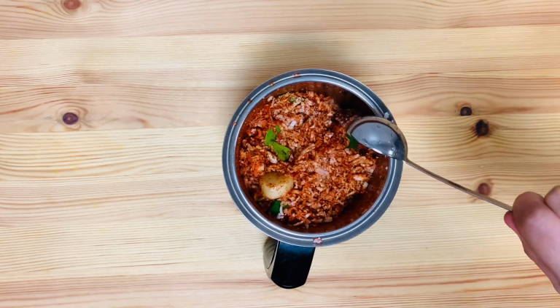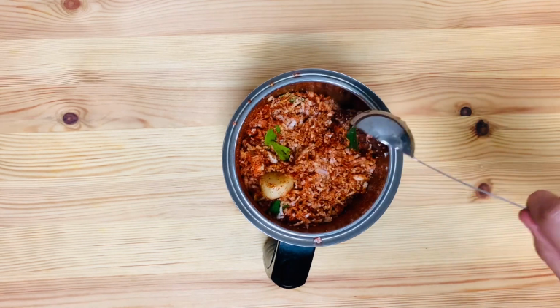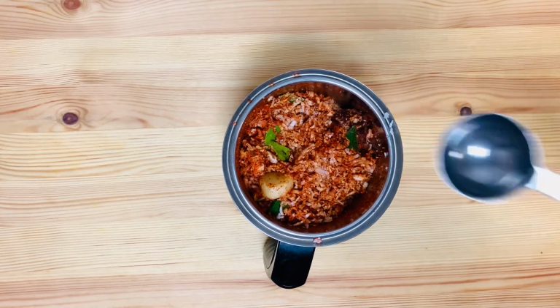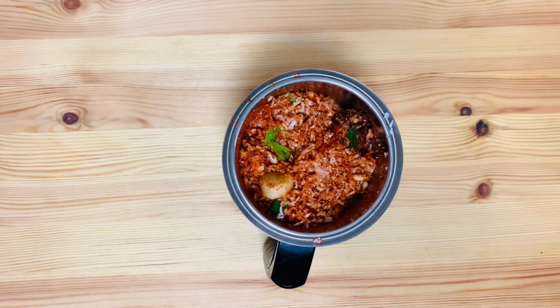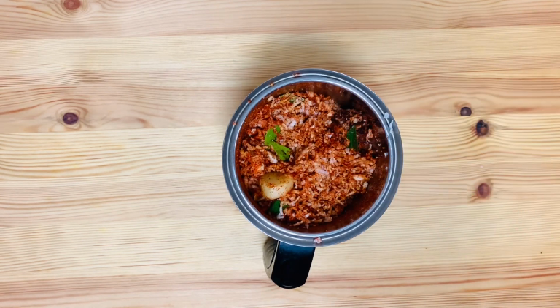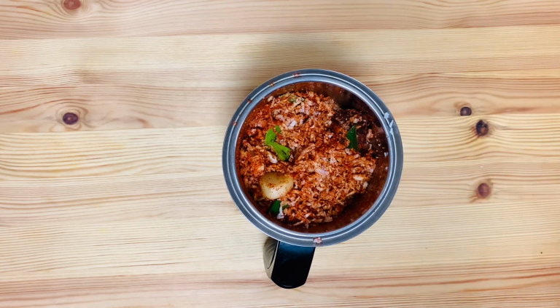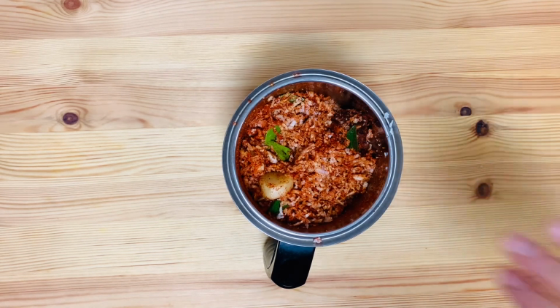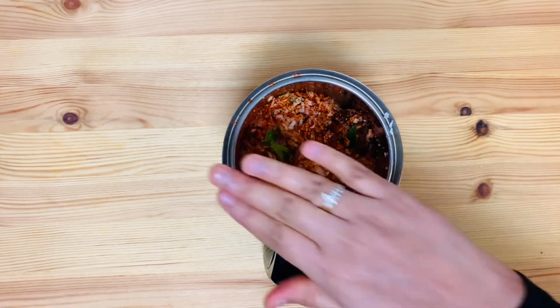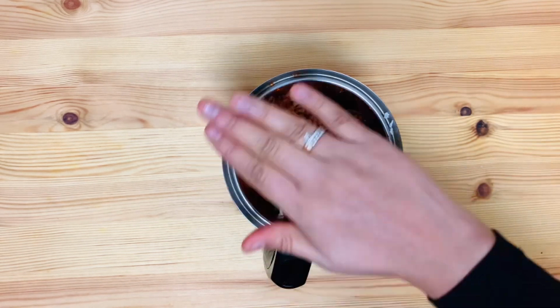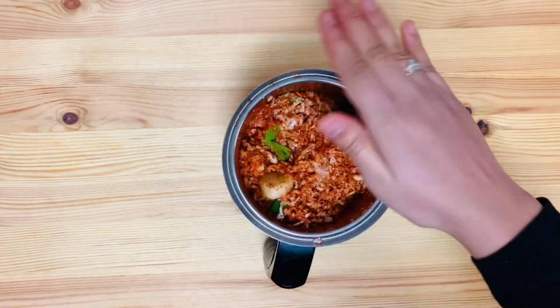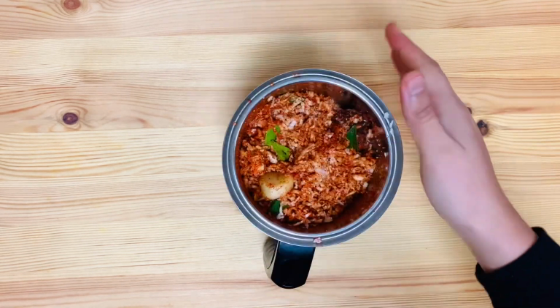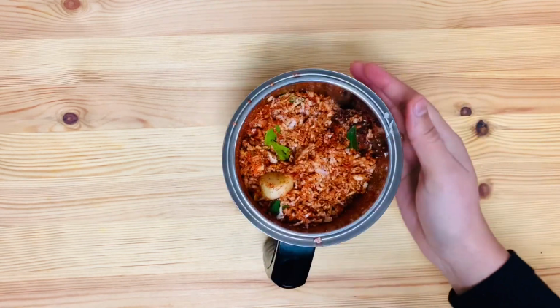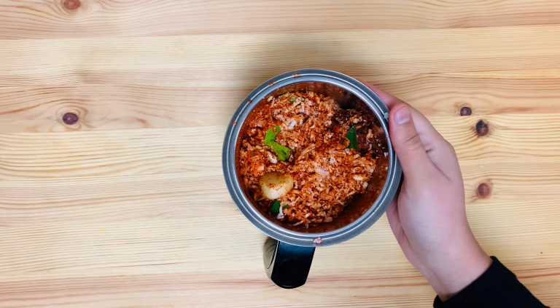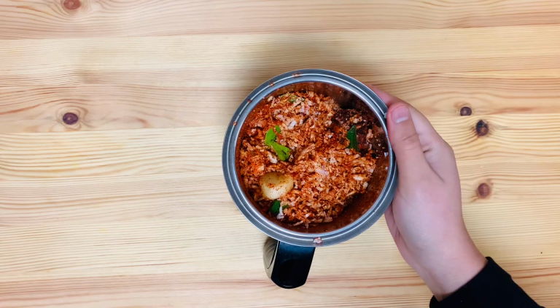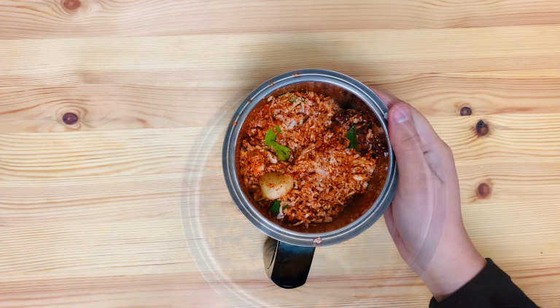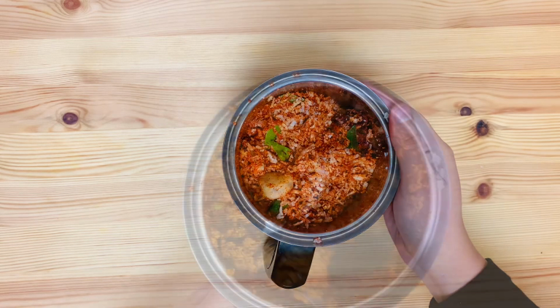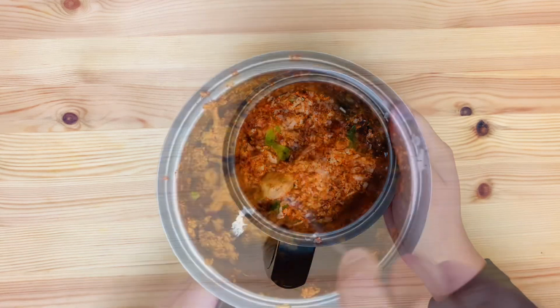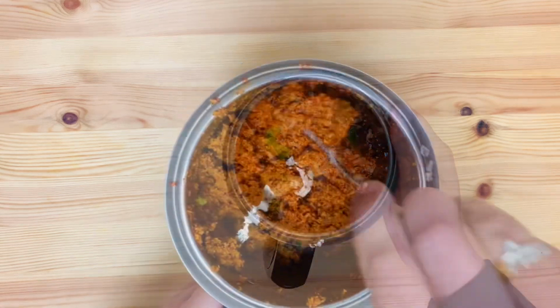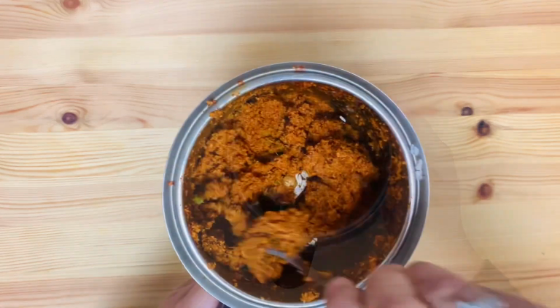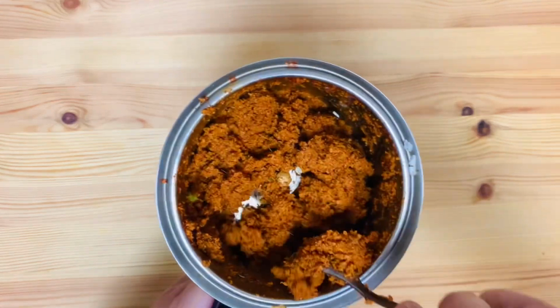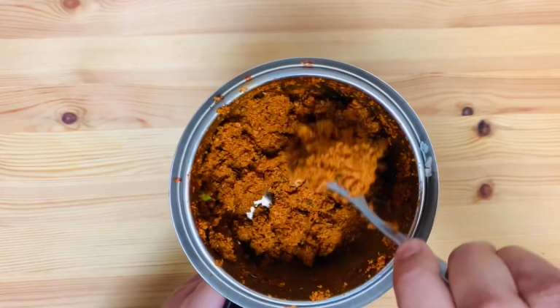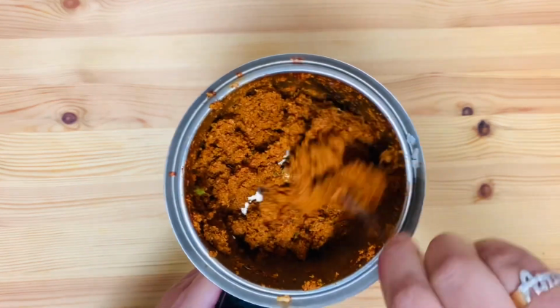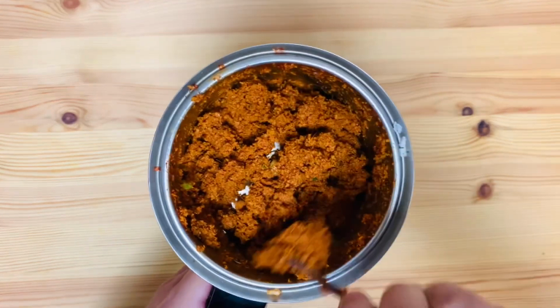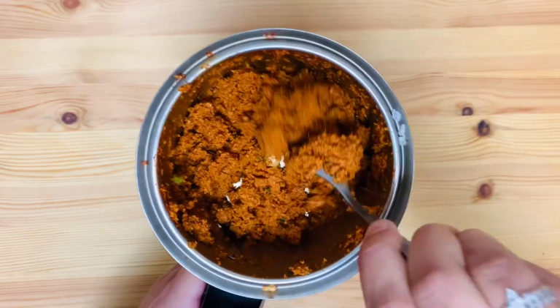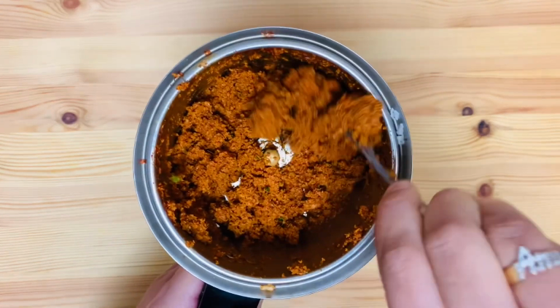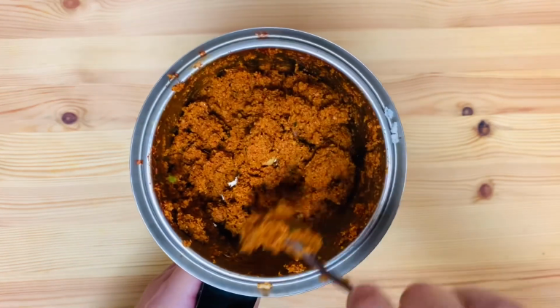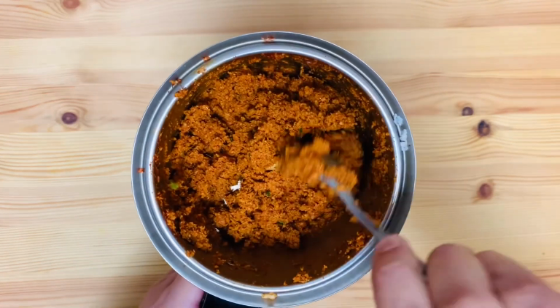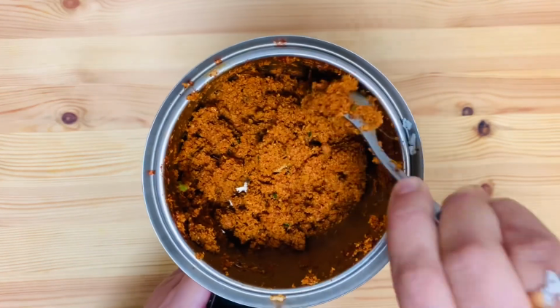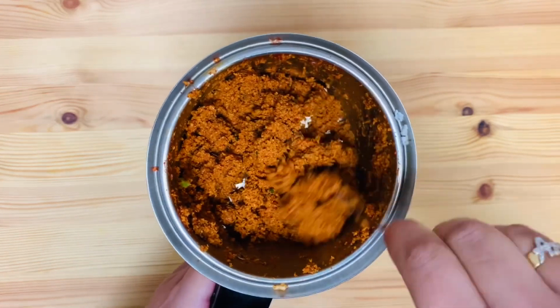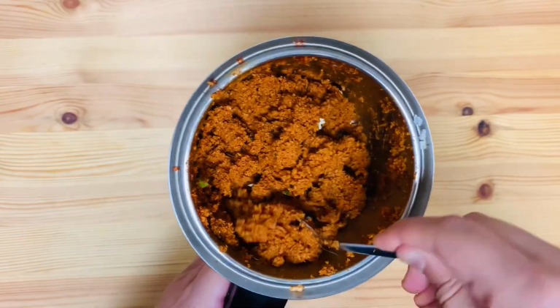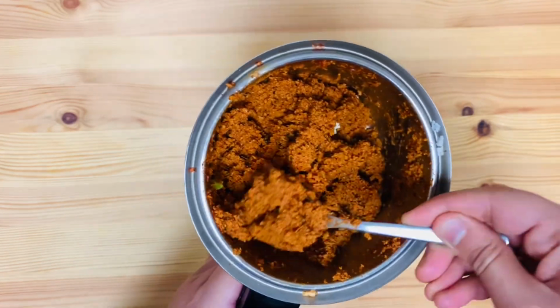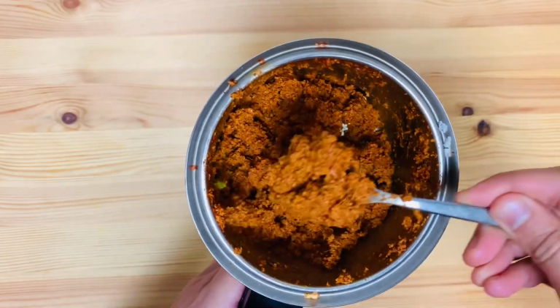Now let's mix it with the mixture. Now I will radiate it.